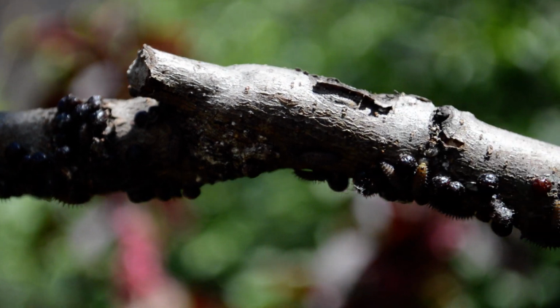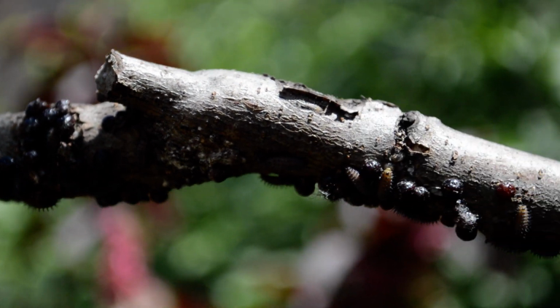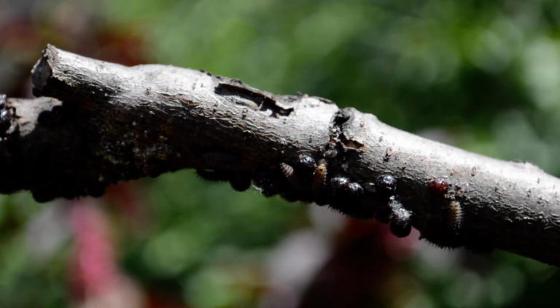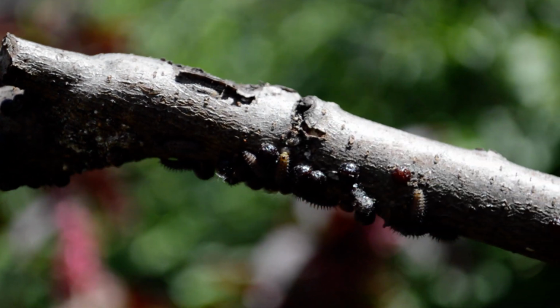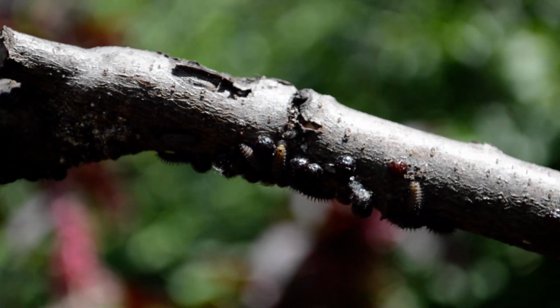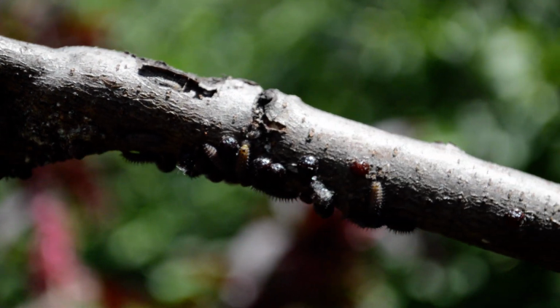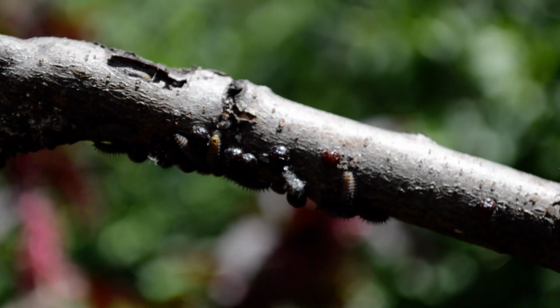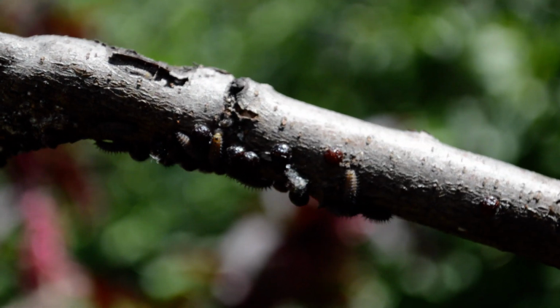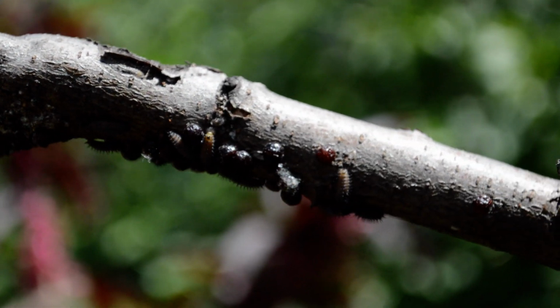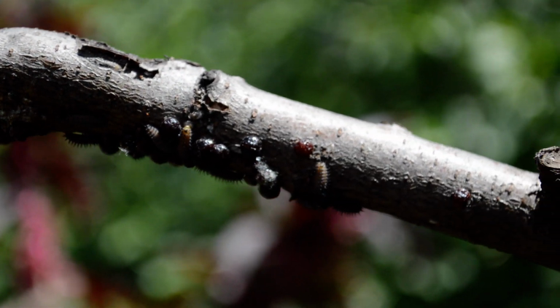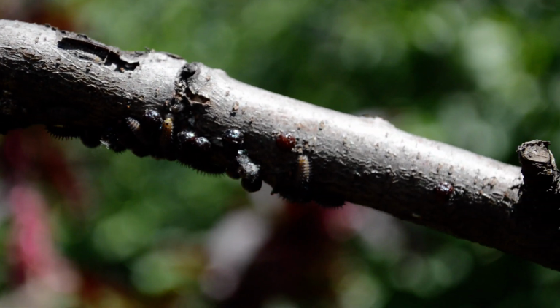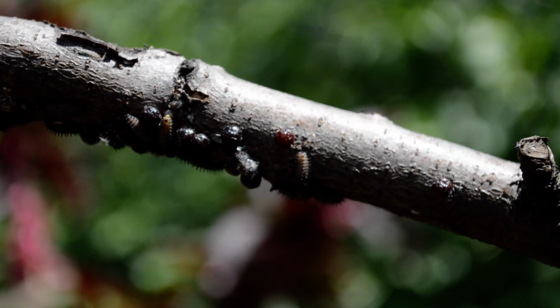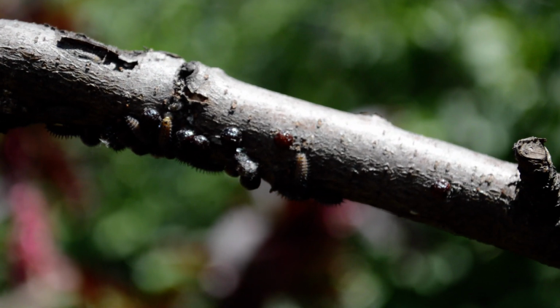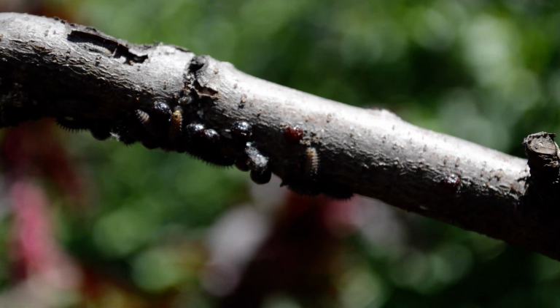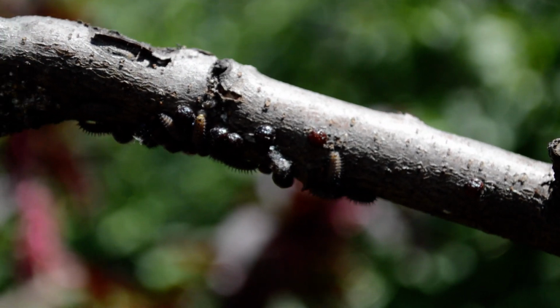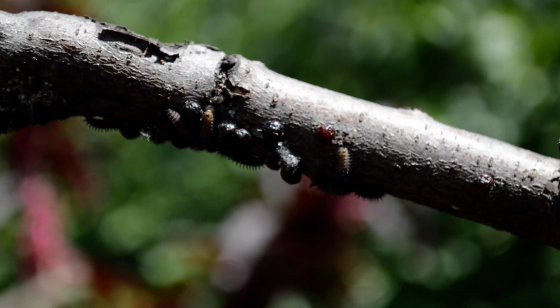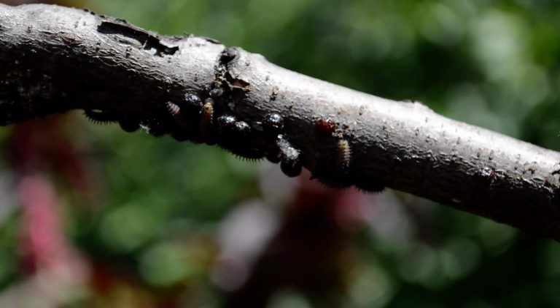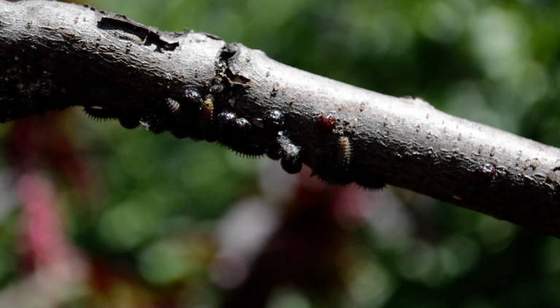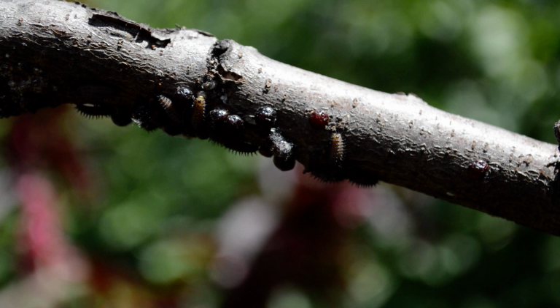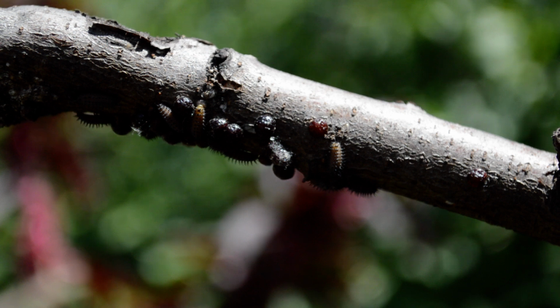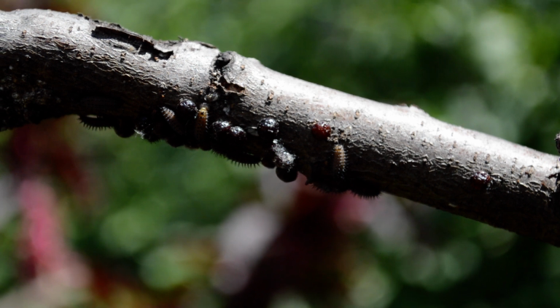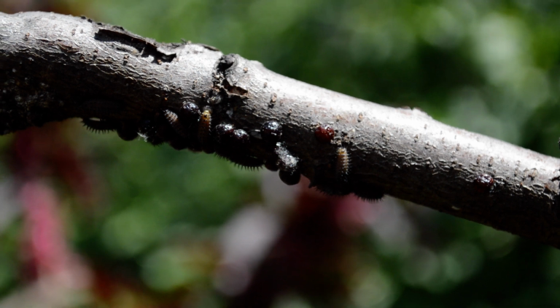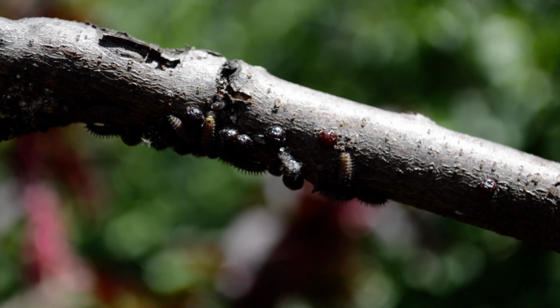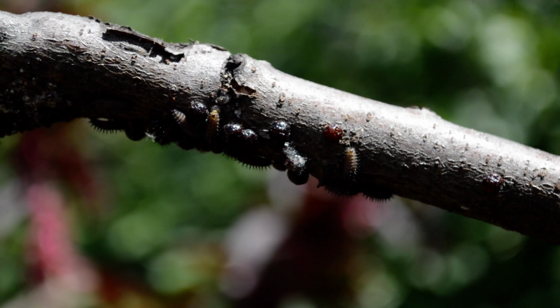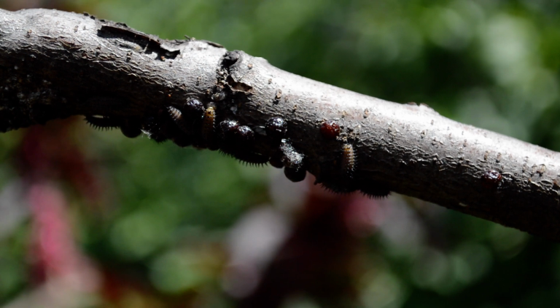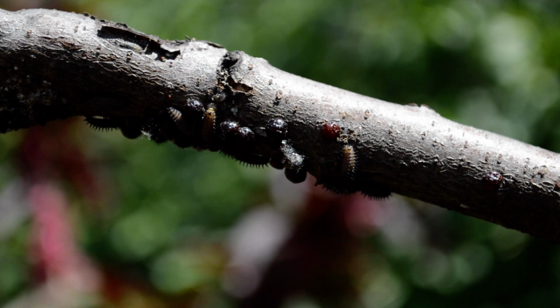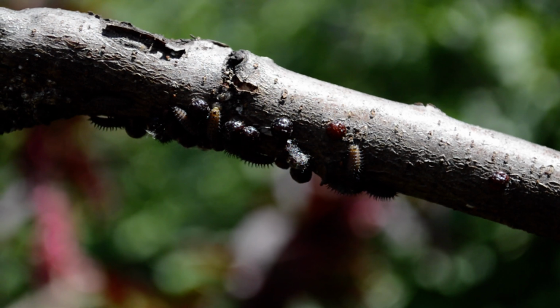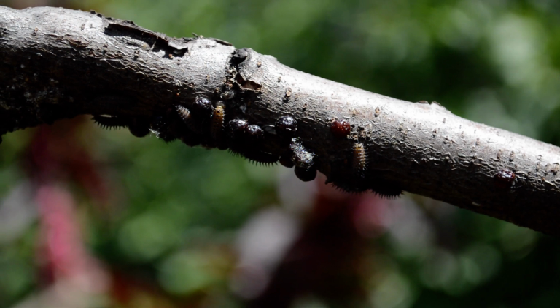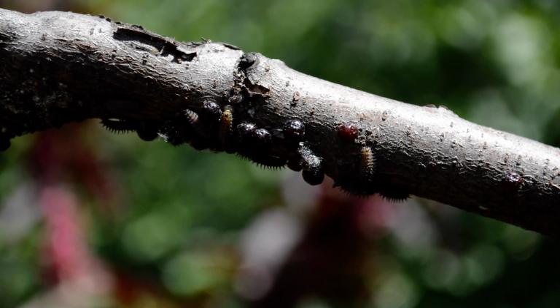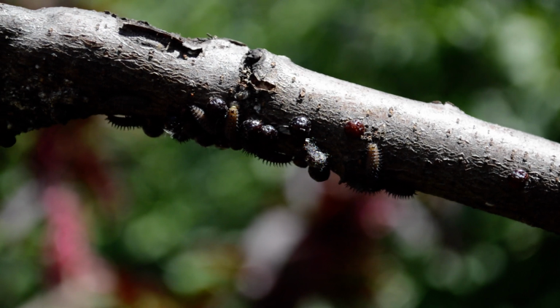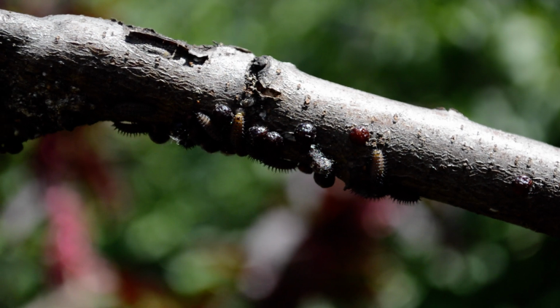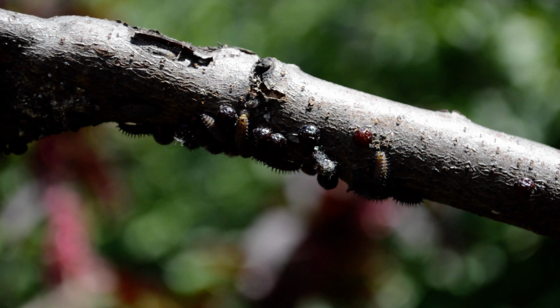So this is the cherry tree, and they must like this tree for some reason, because again there's thousands of eggs all over it. Pretty cool stuff.